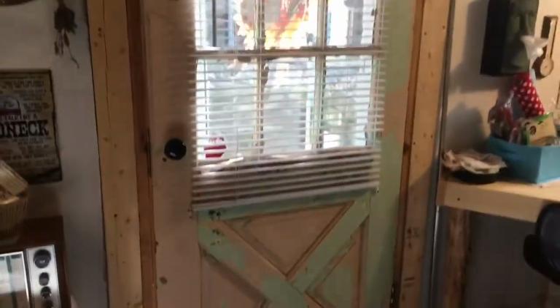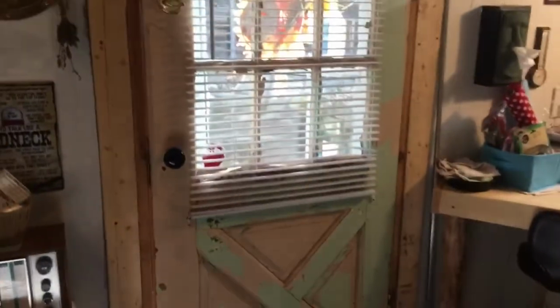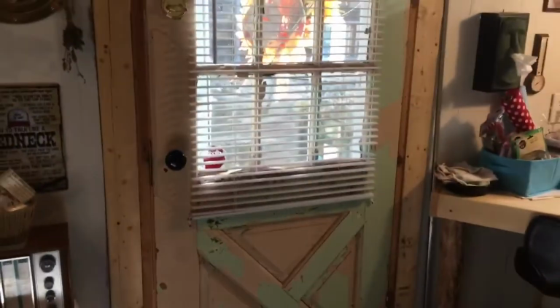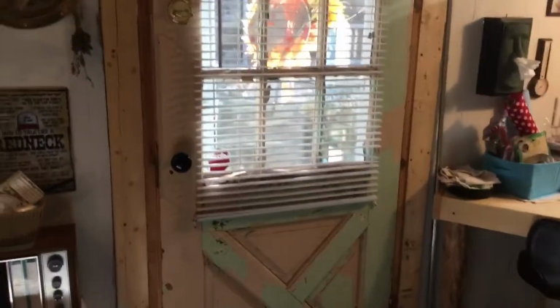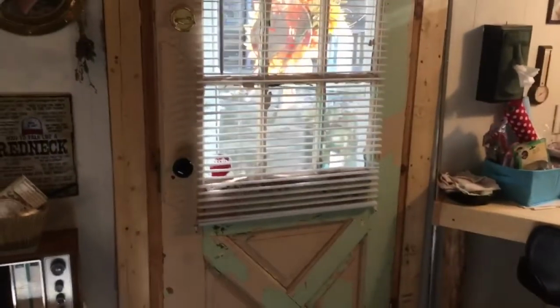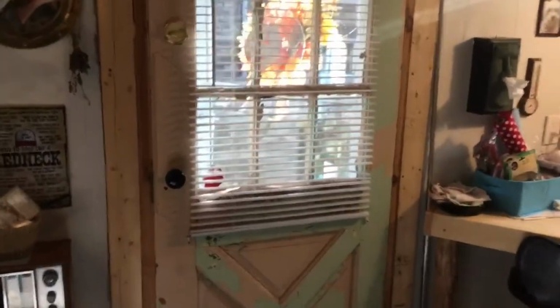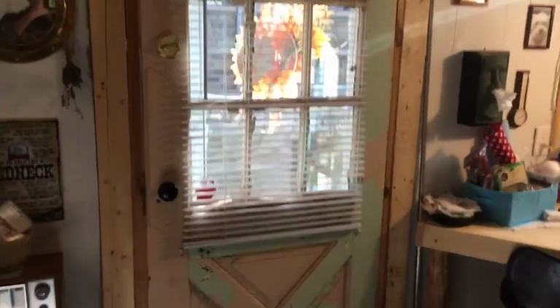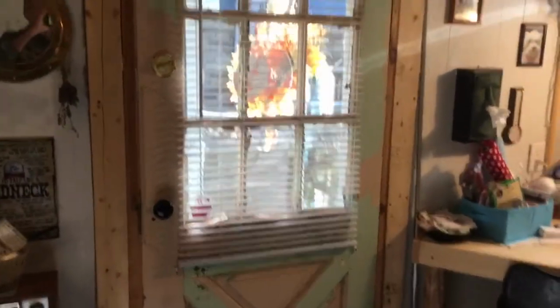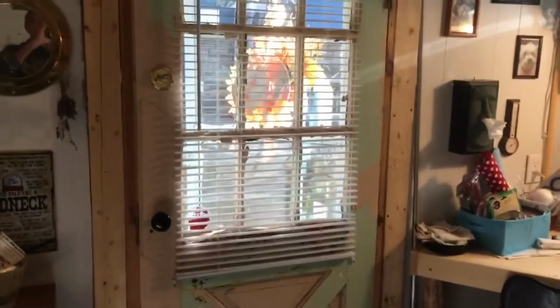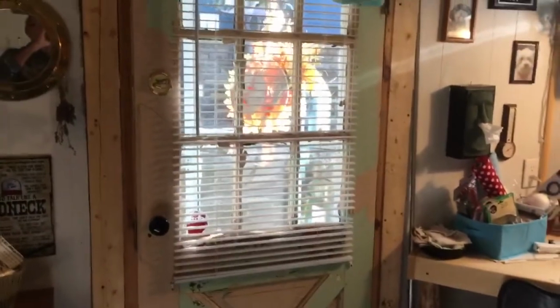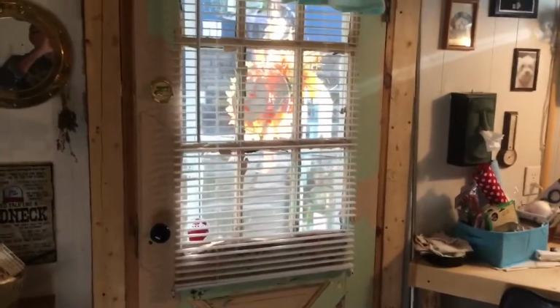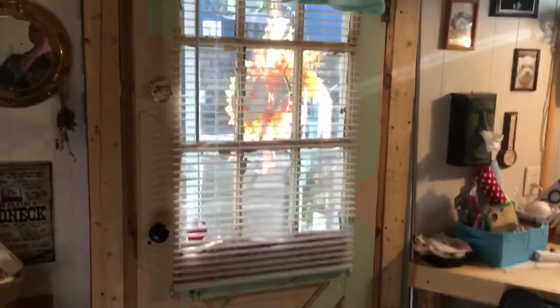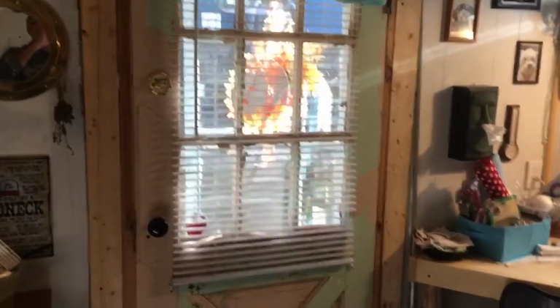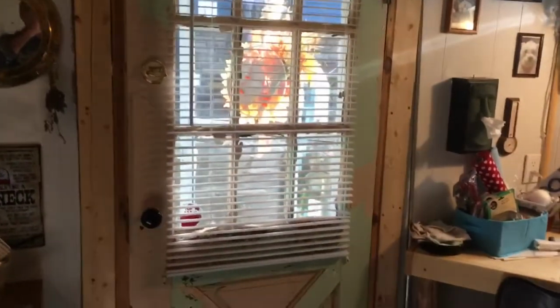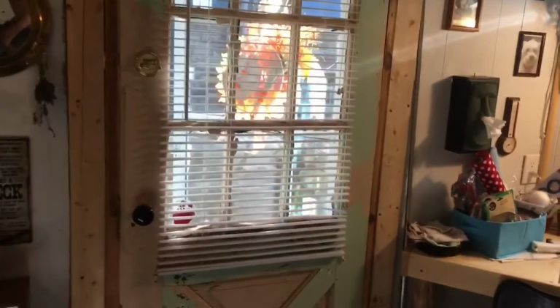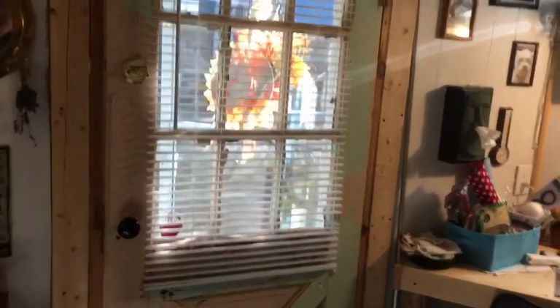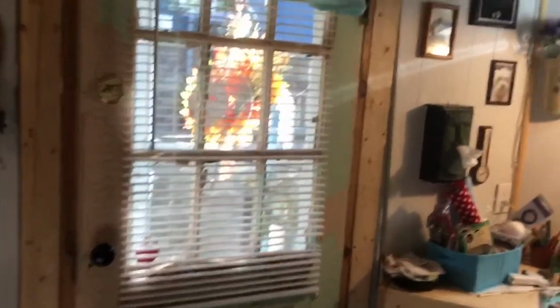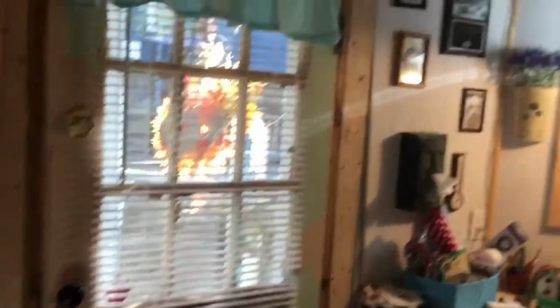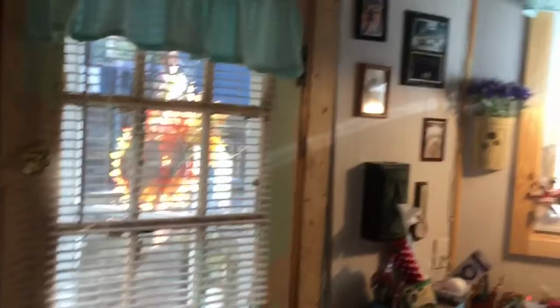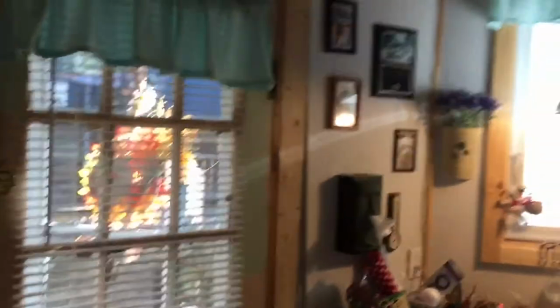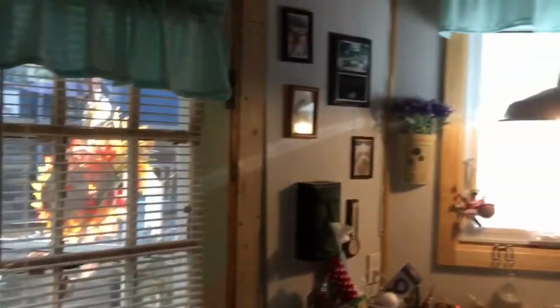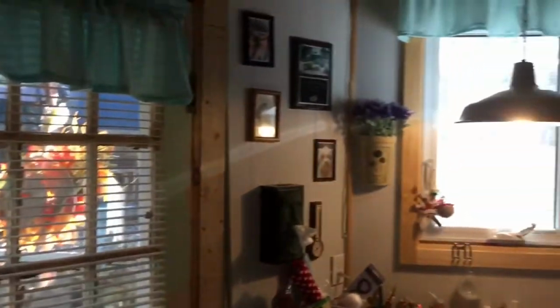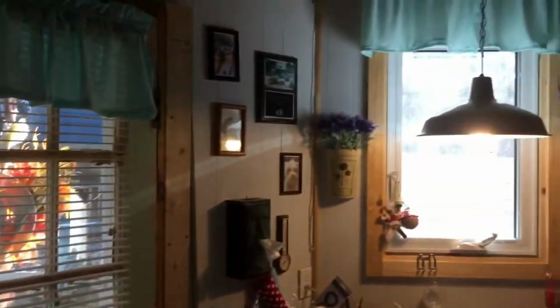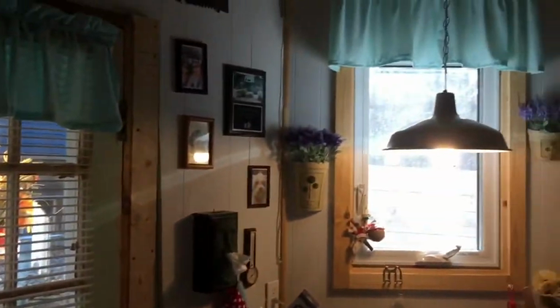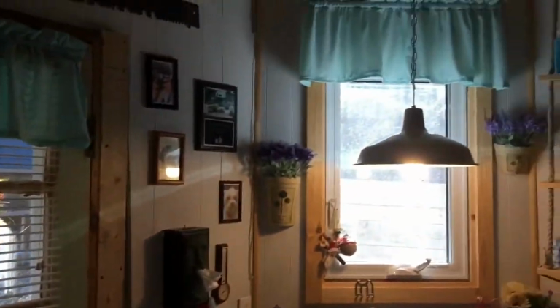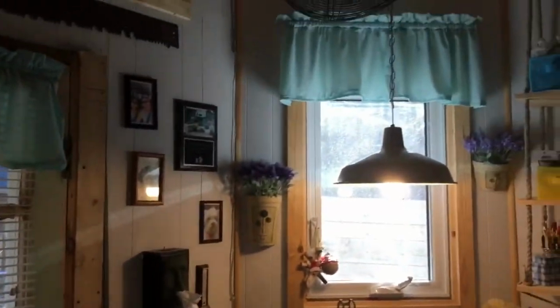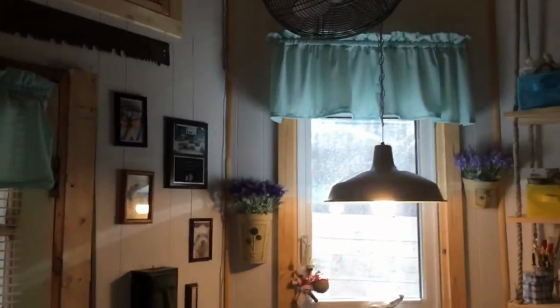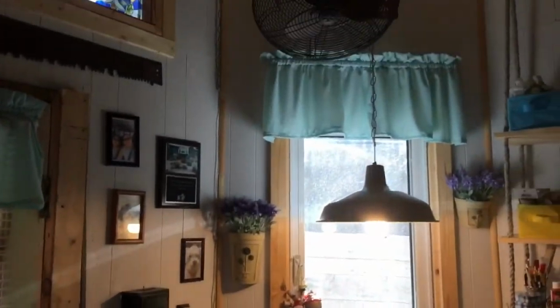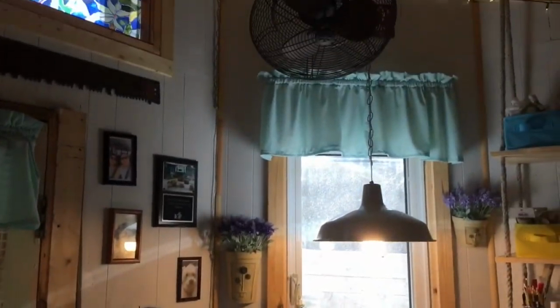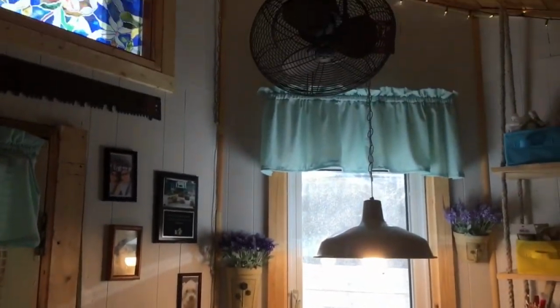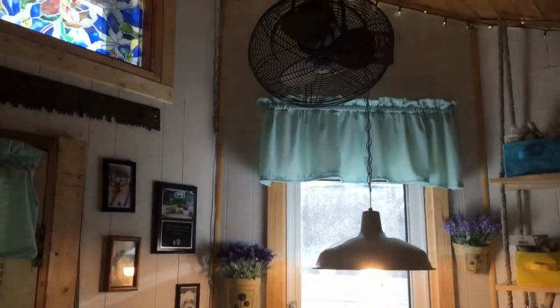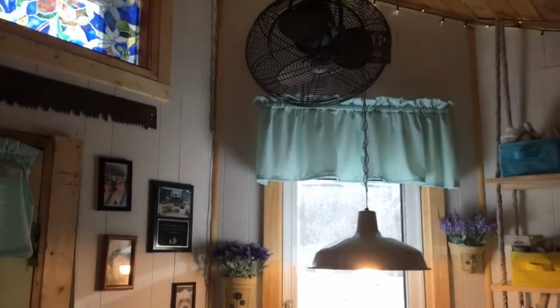The door was the back door to the old cottage. We also ended up putting a ceiling fan up there.